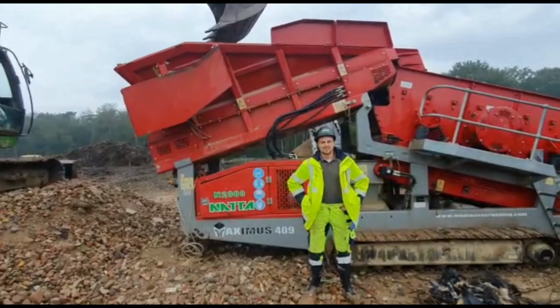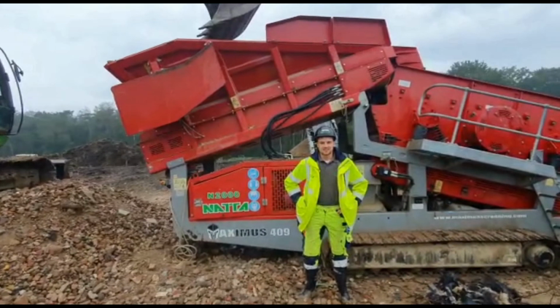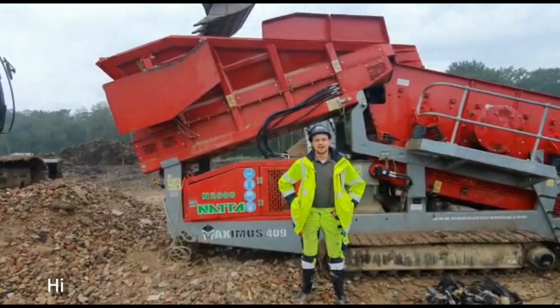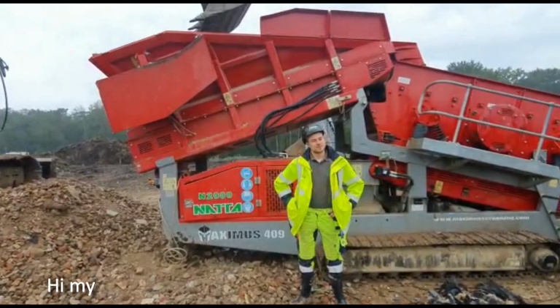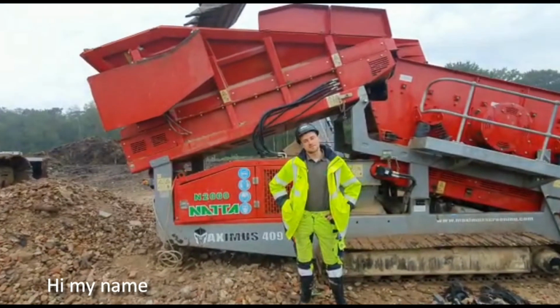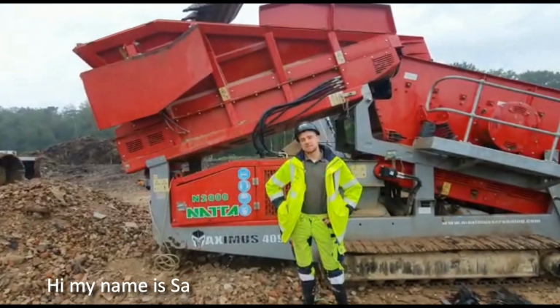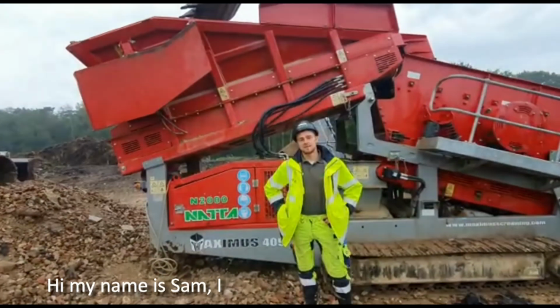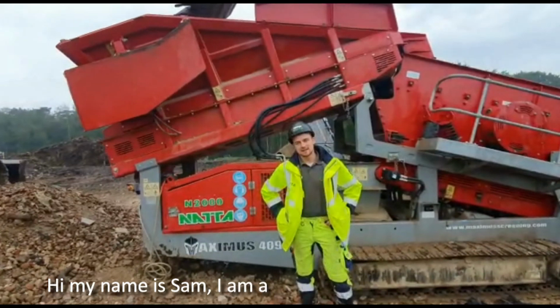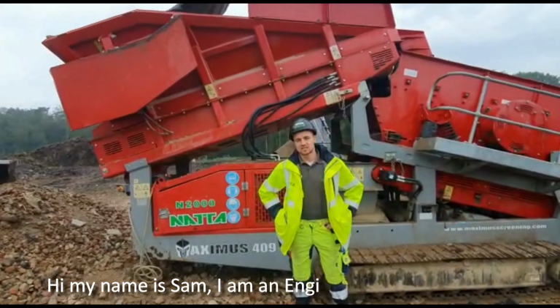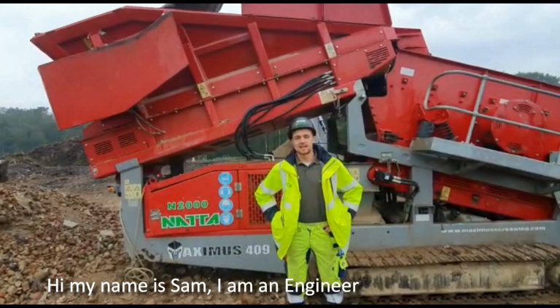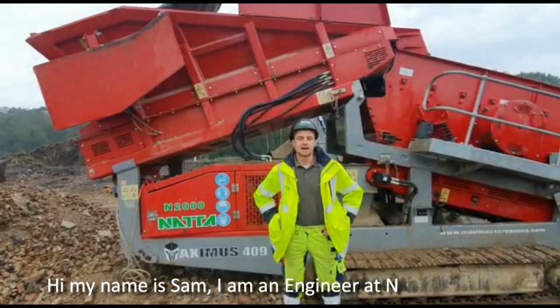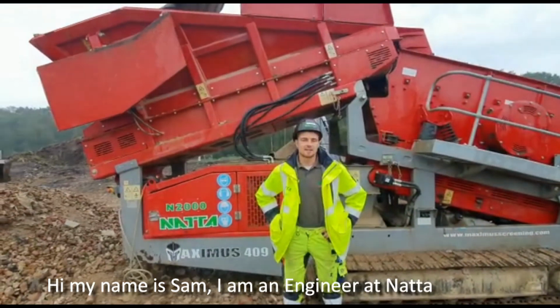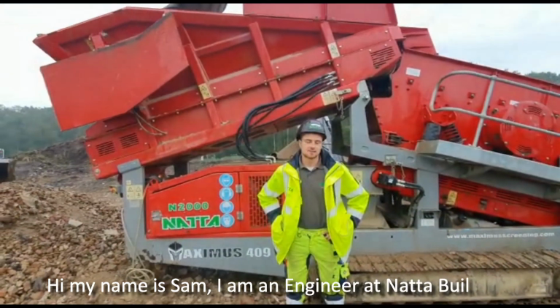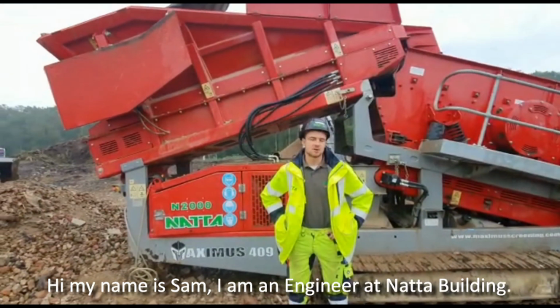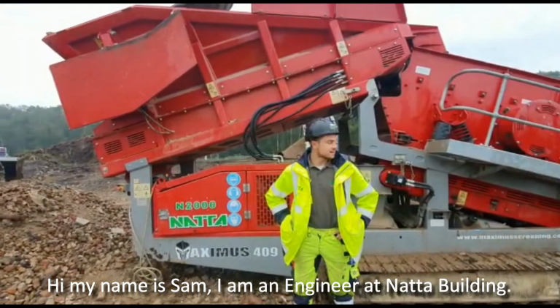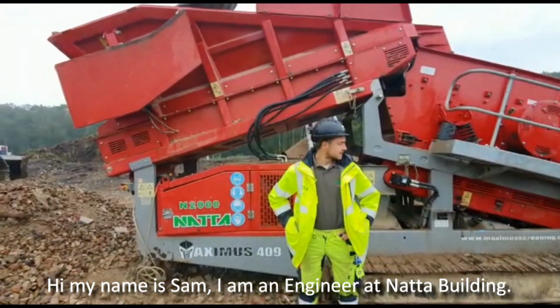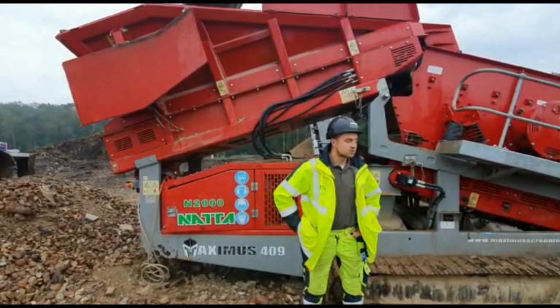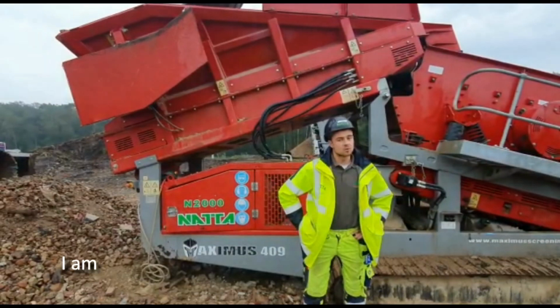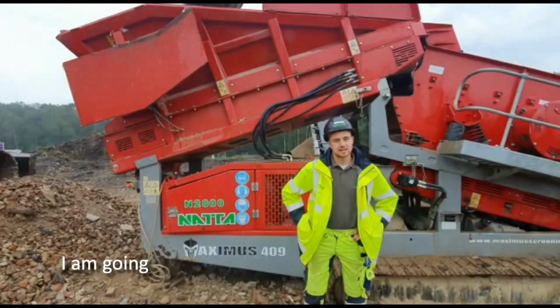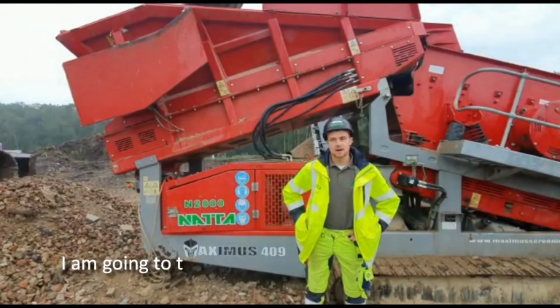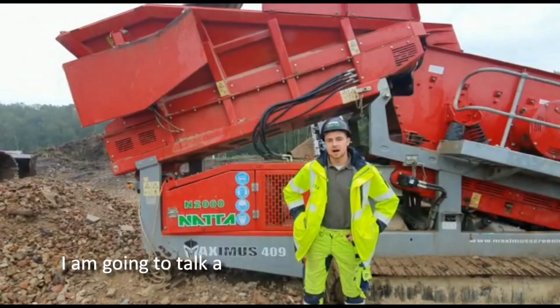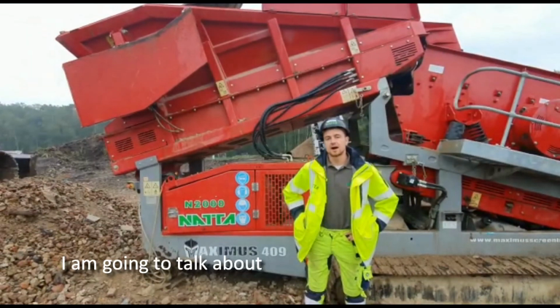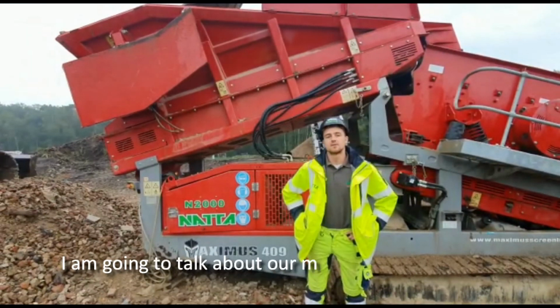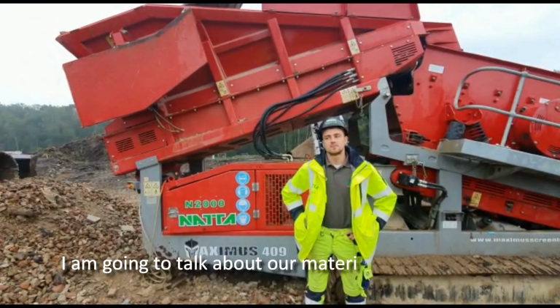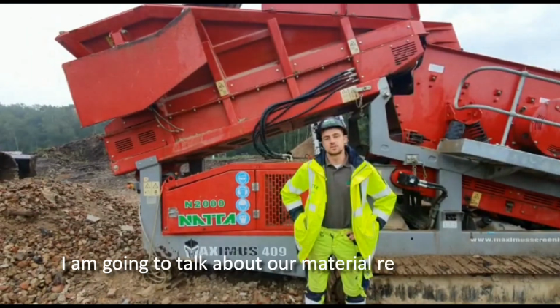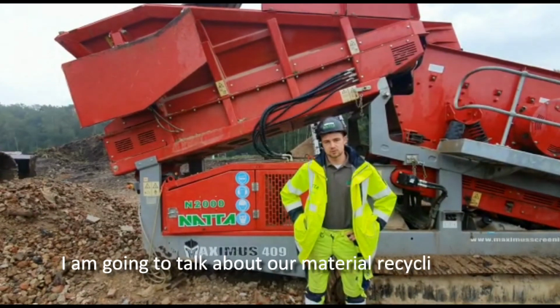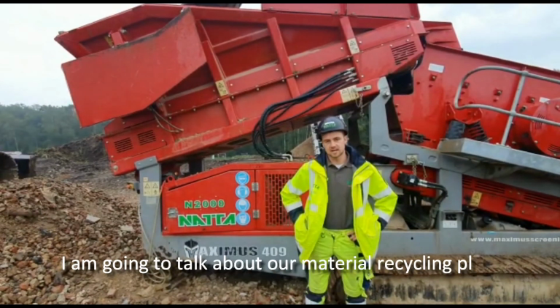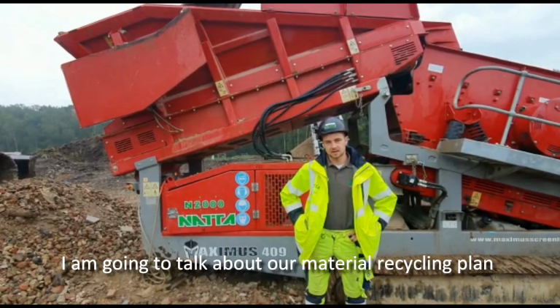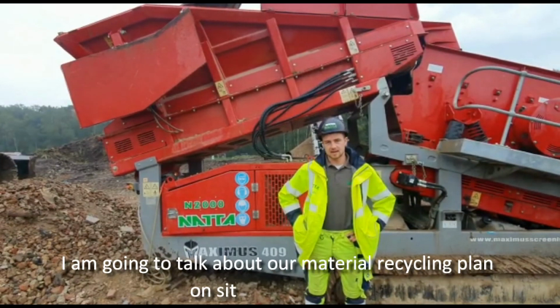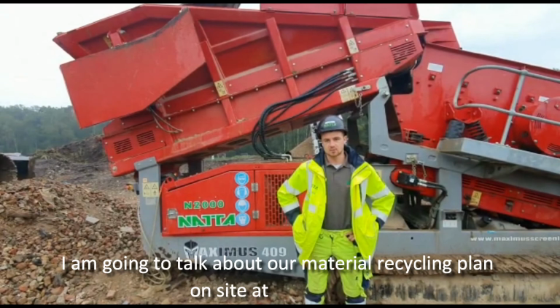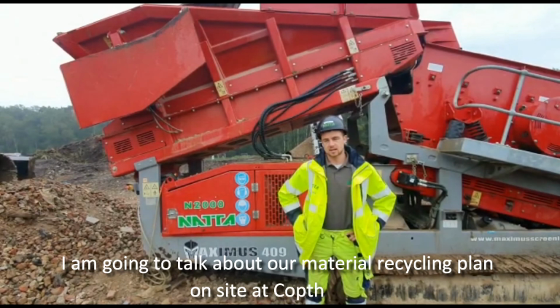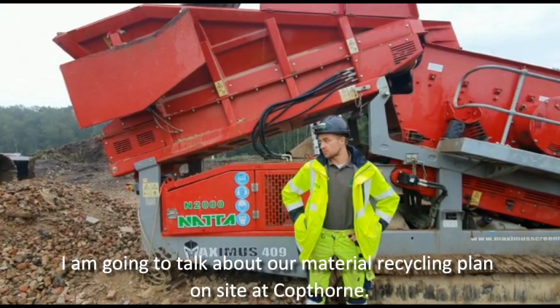Hi, my name is Sam. I'm an engineer at Natta Building. I'm going to talk quickly about our material recycling plan down at the site in Copthorne.